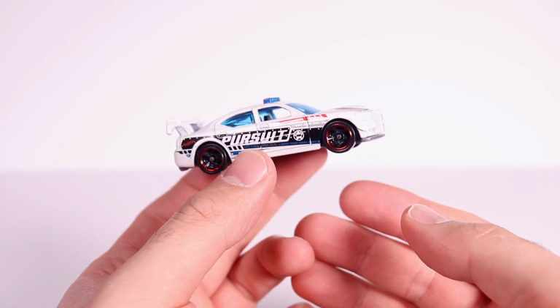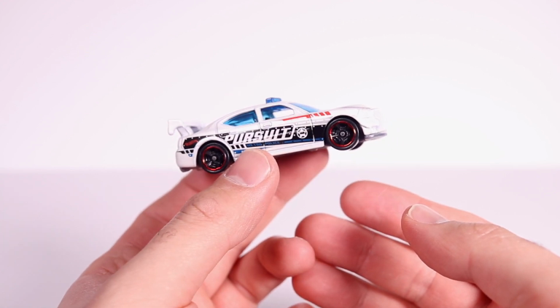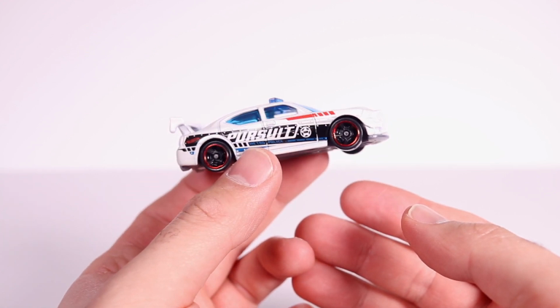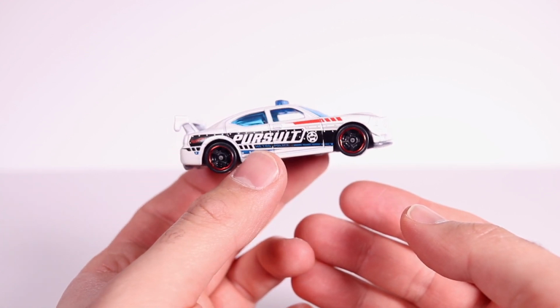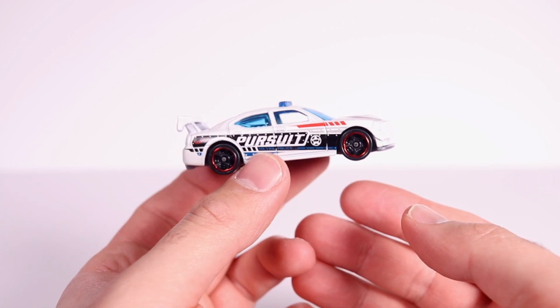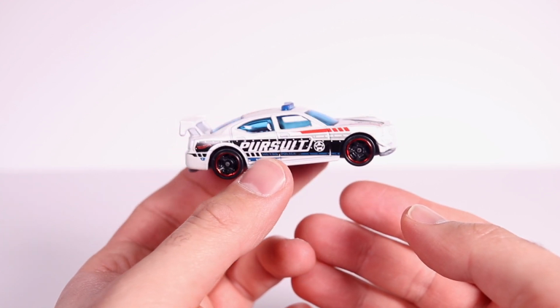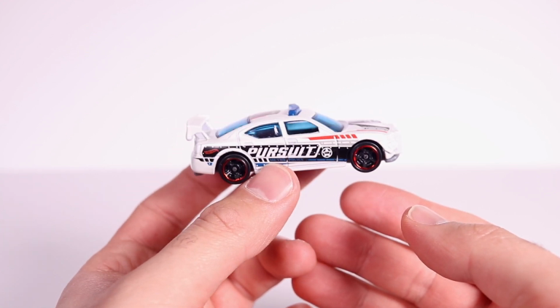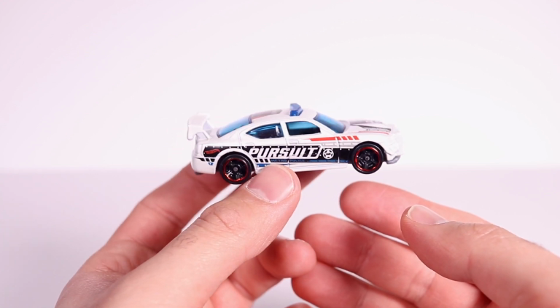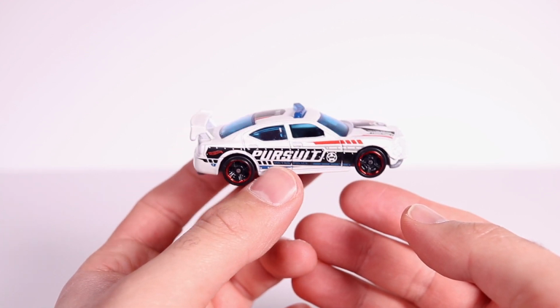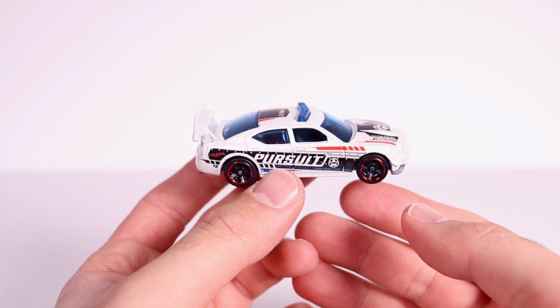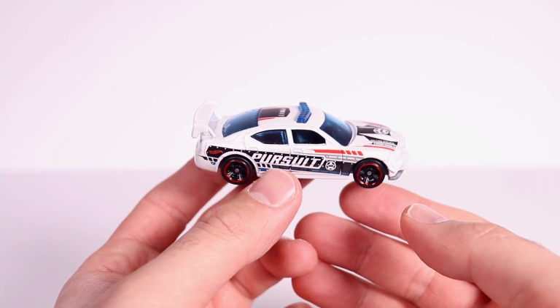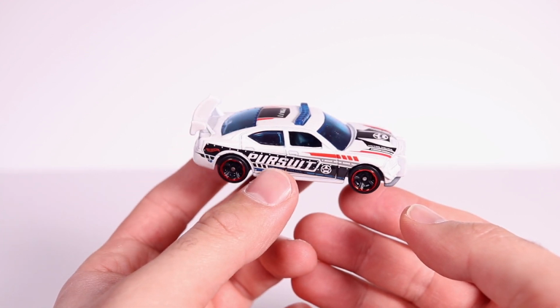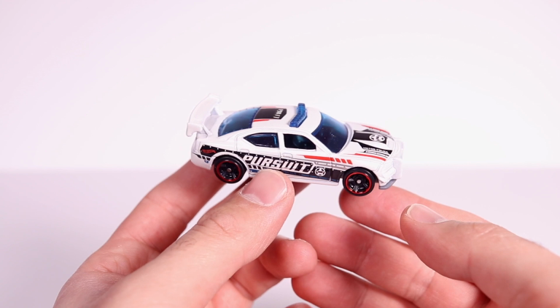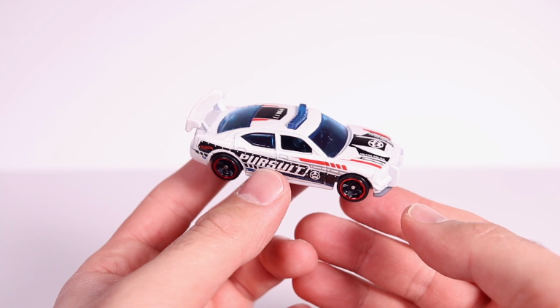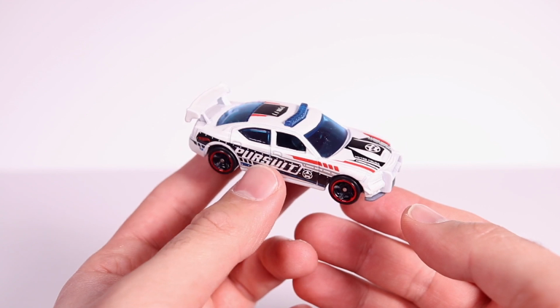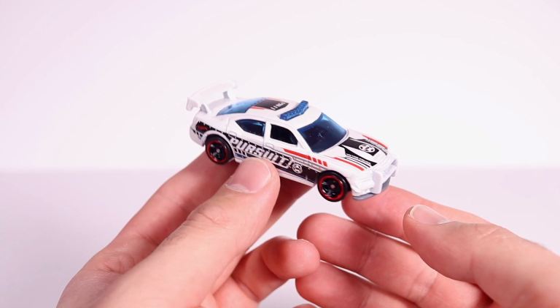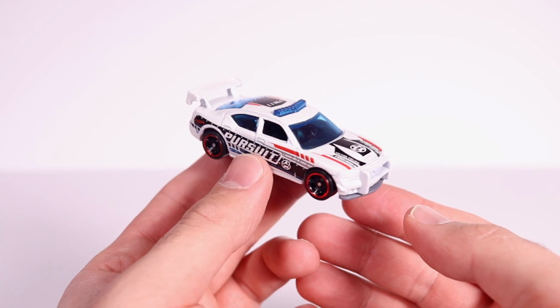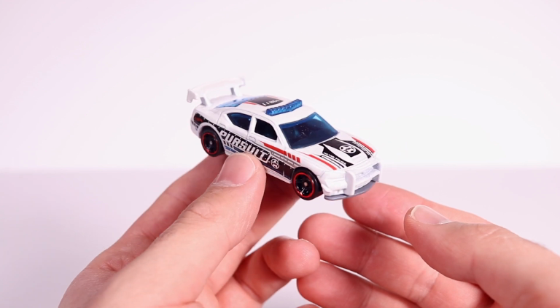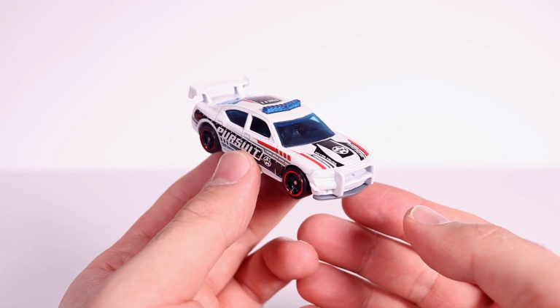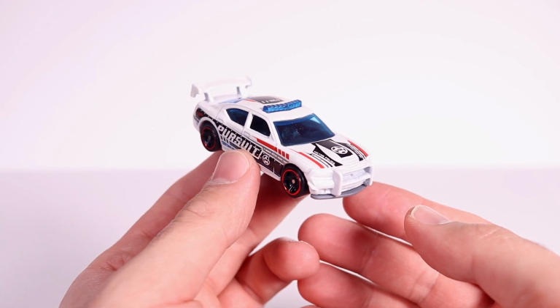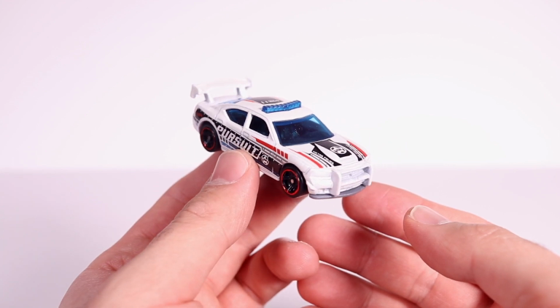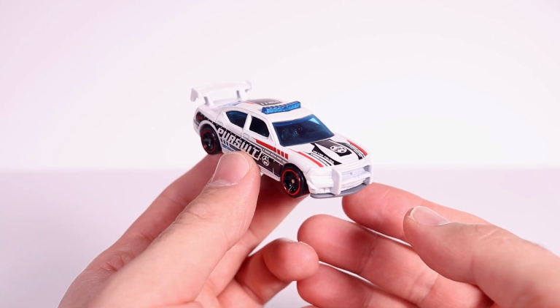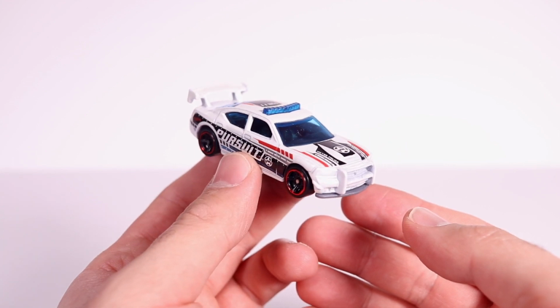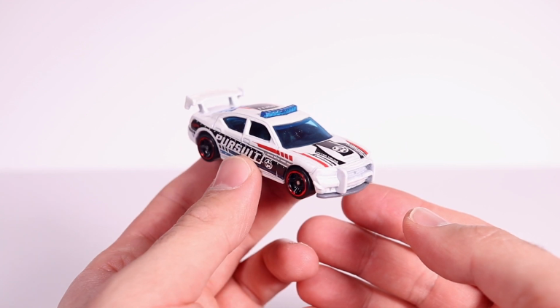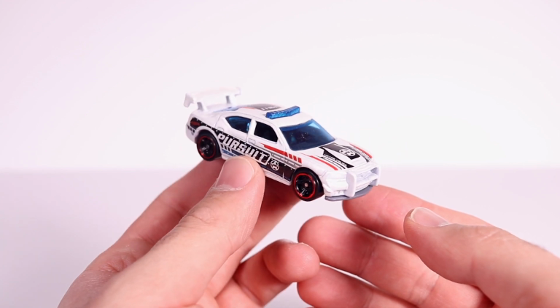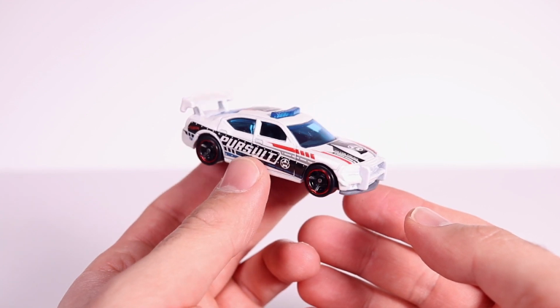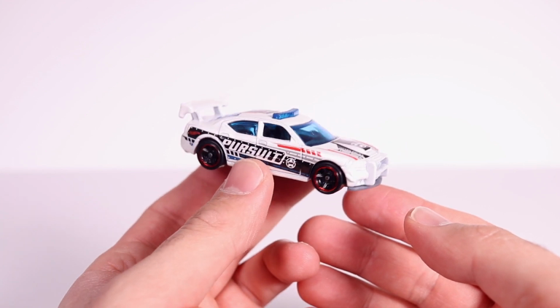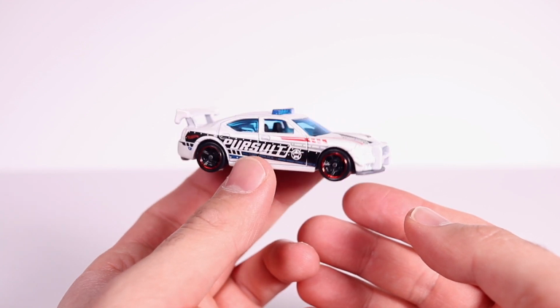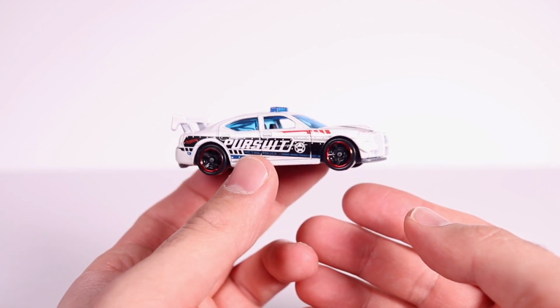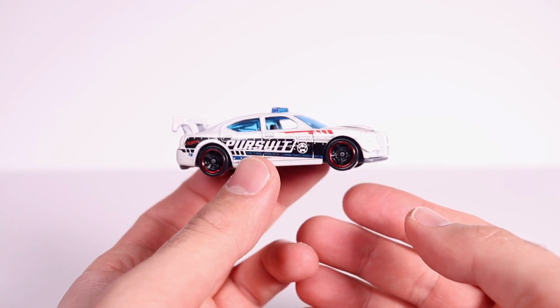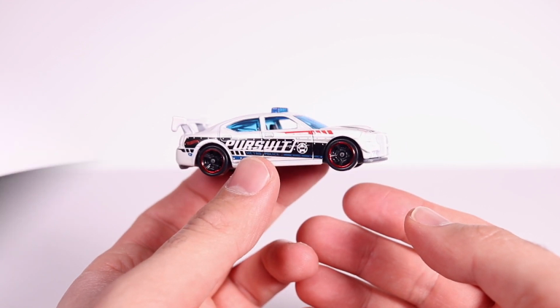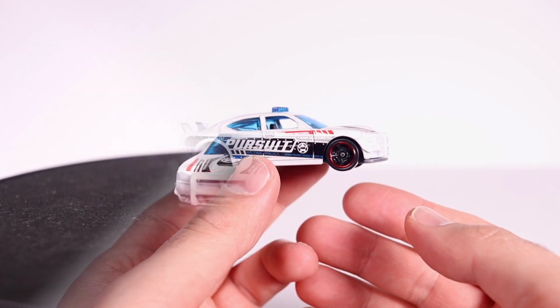All right guys, let's go ahead and see what this looks like on the turntable, and then on Saturday it's gonna attempt to set a new top speed record — we'll see what happens.